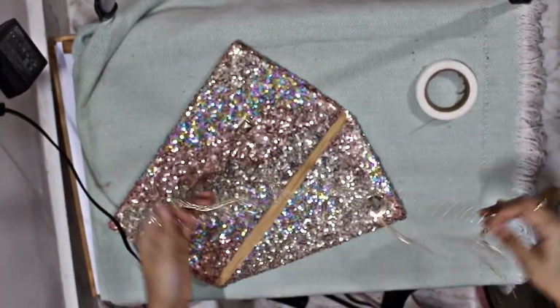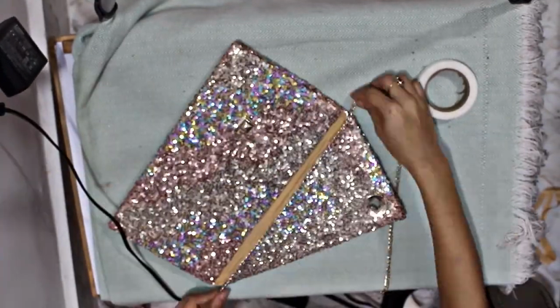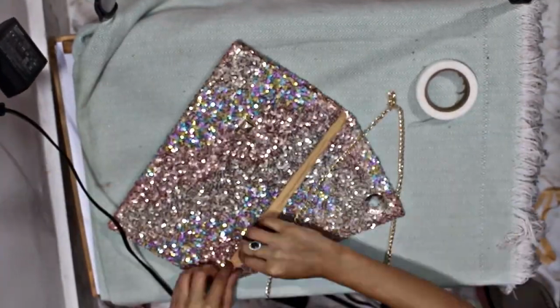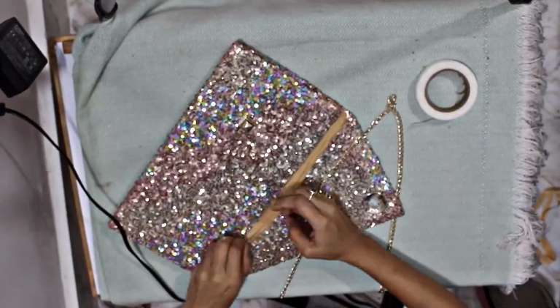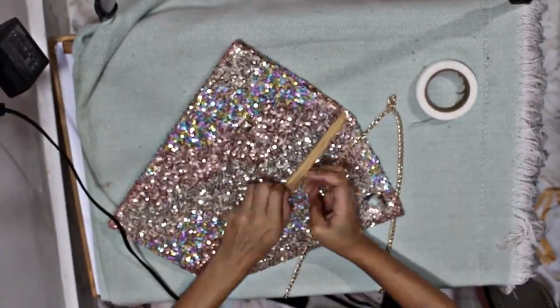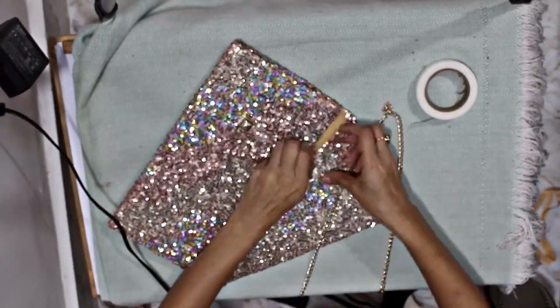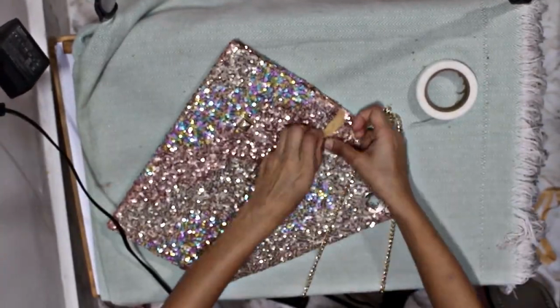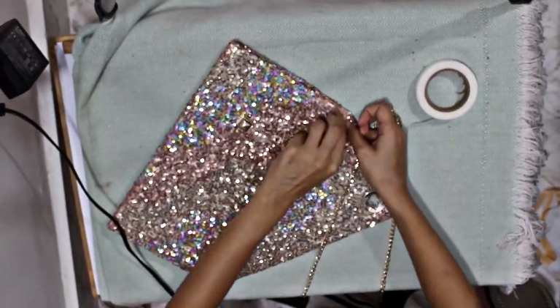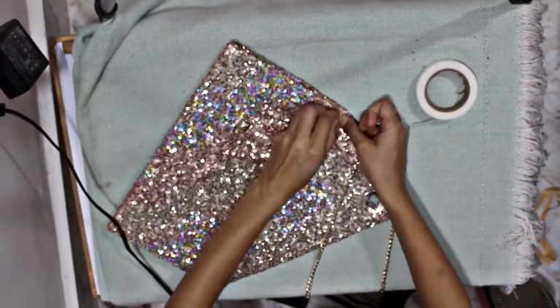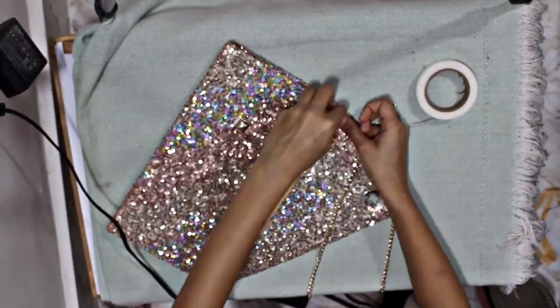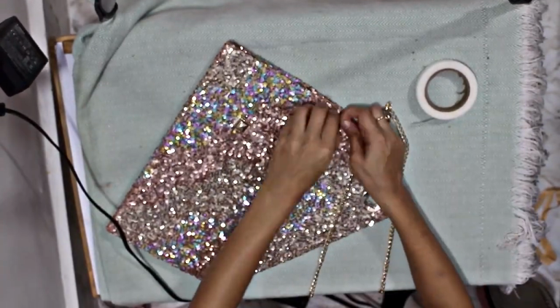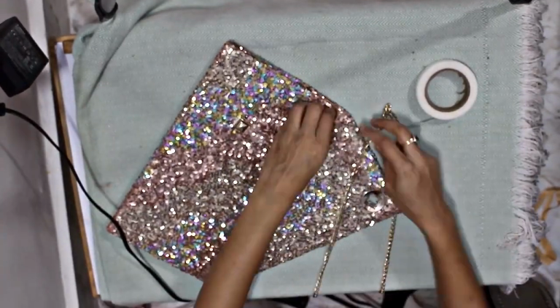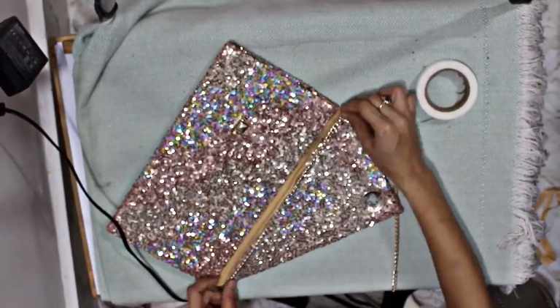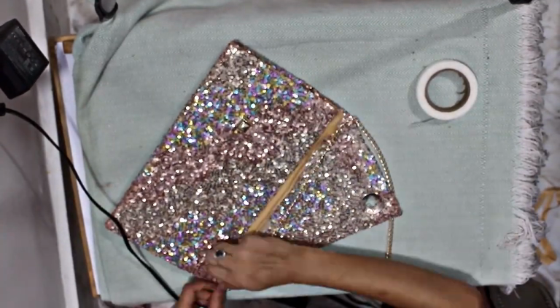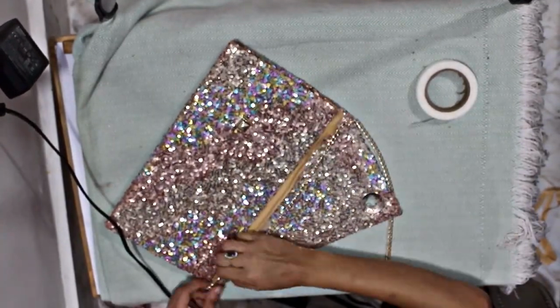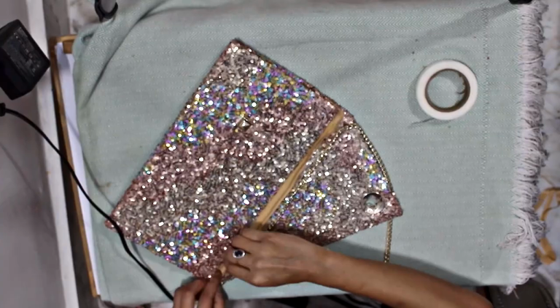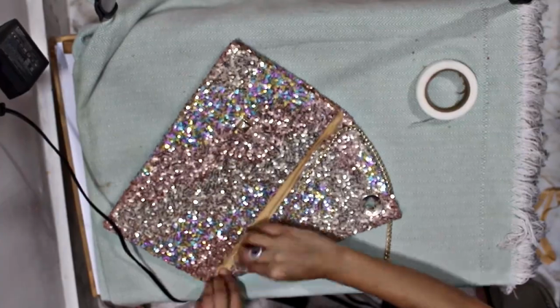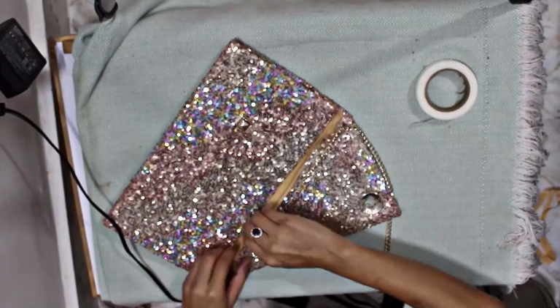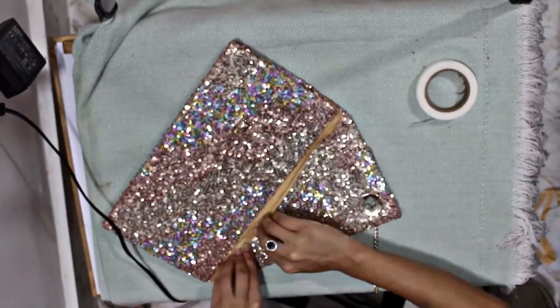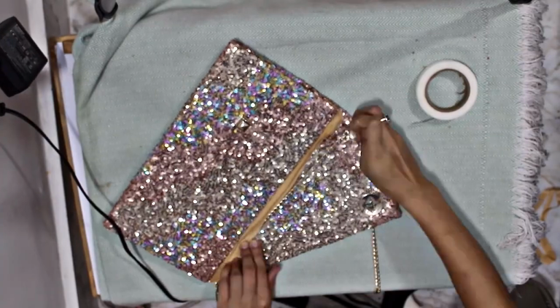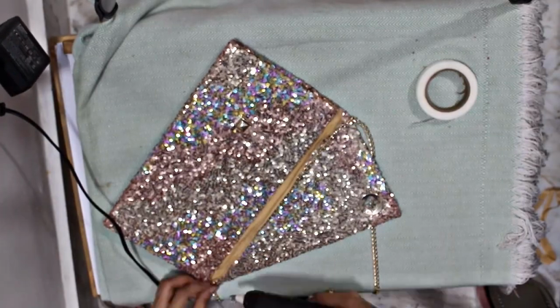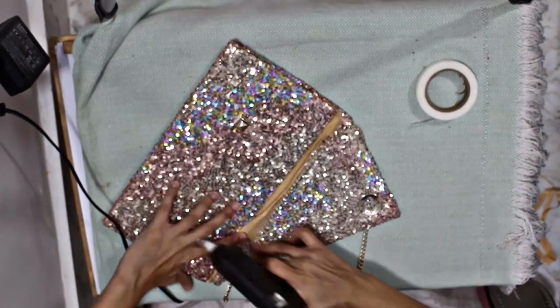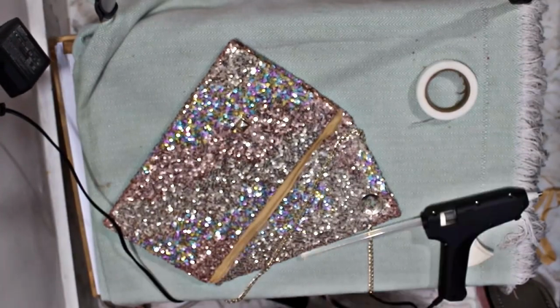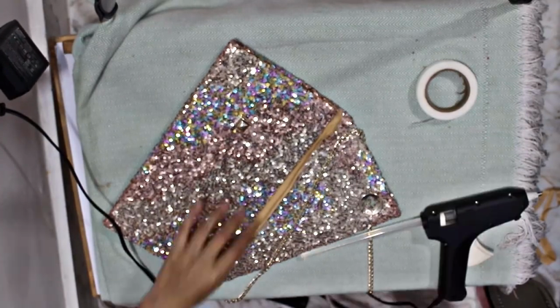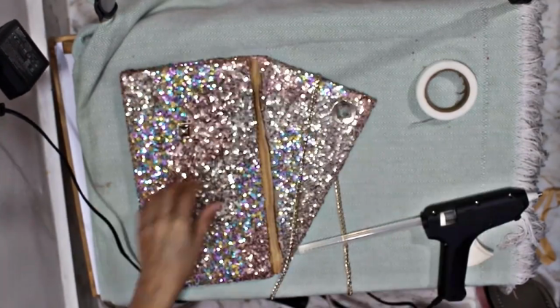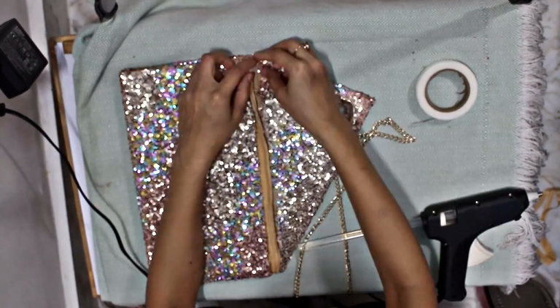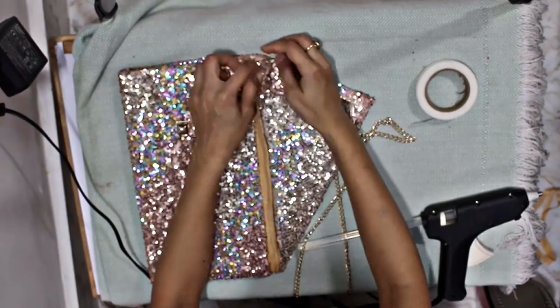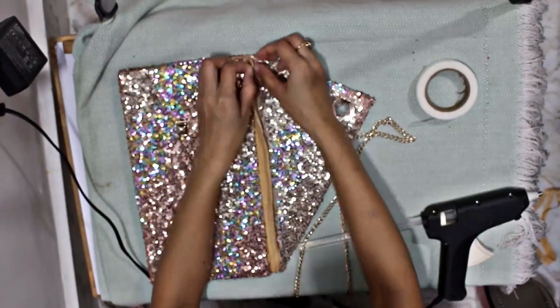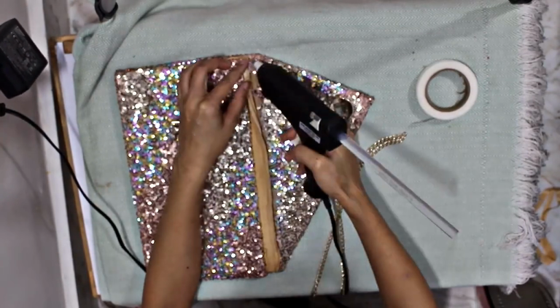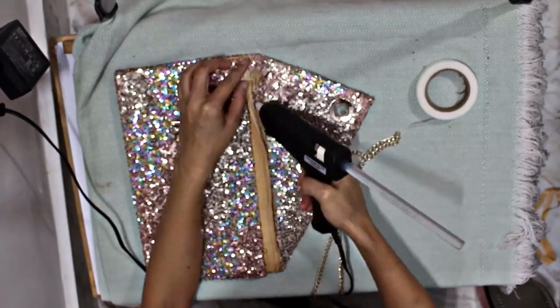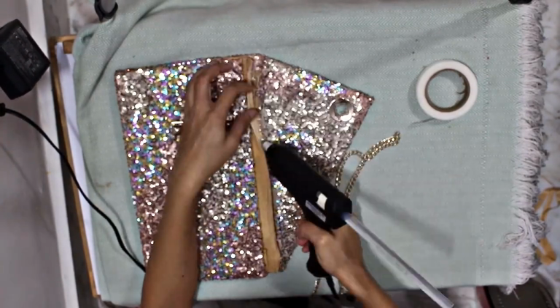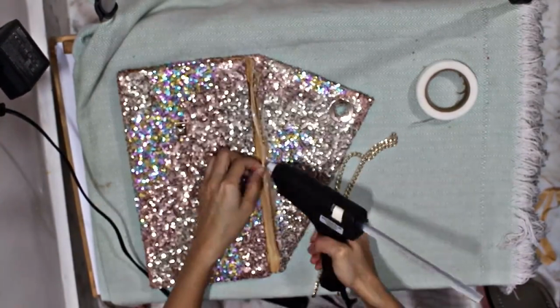Oops! I forgot to attach the chain — we will do it now, again with the help of the glue gun.